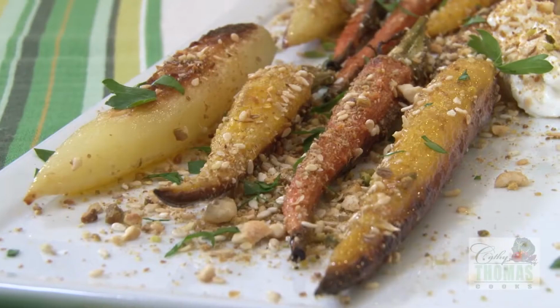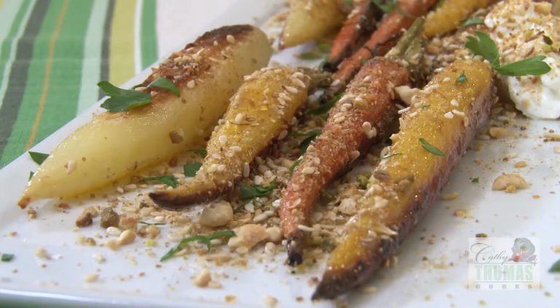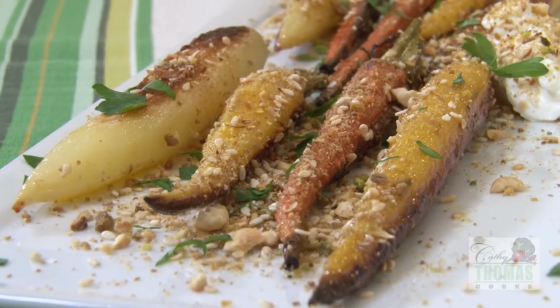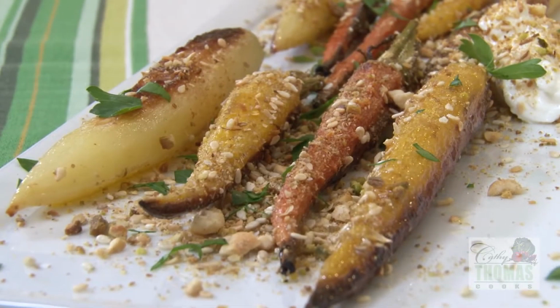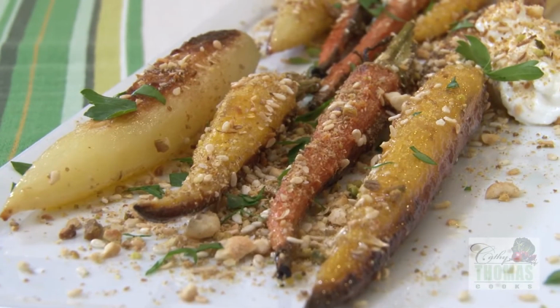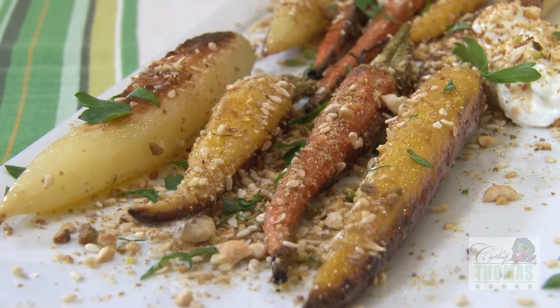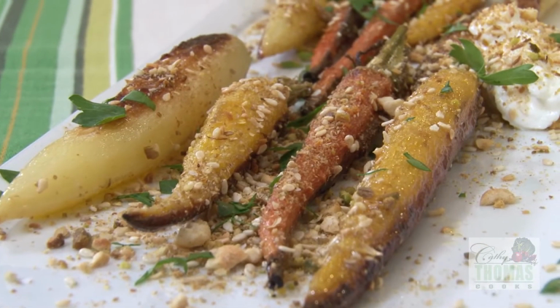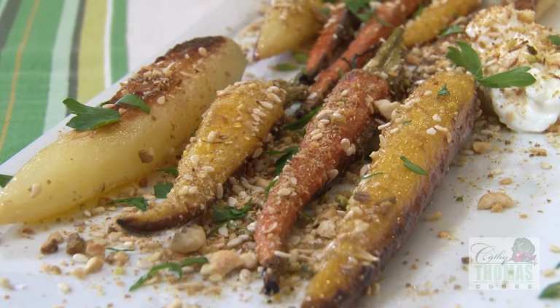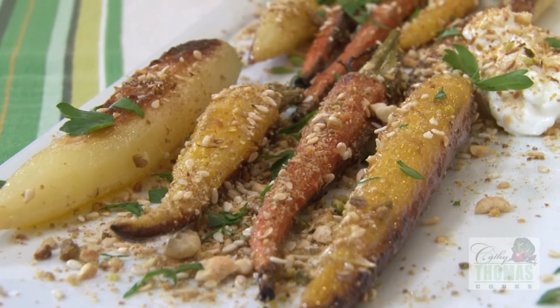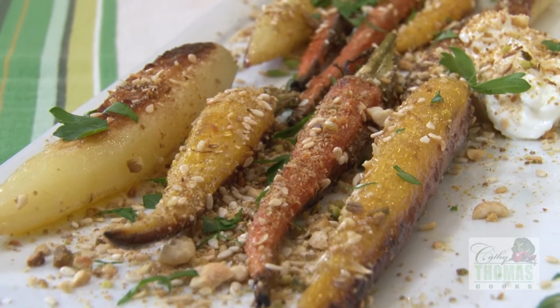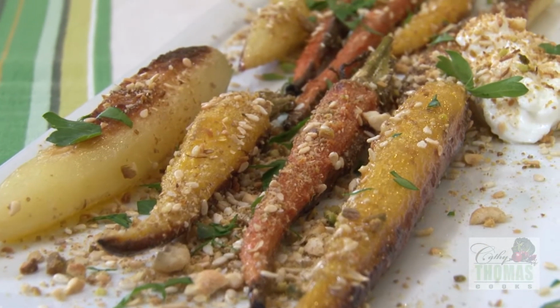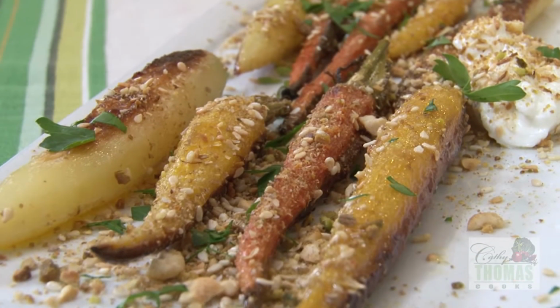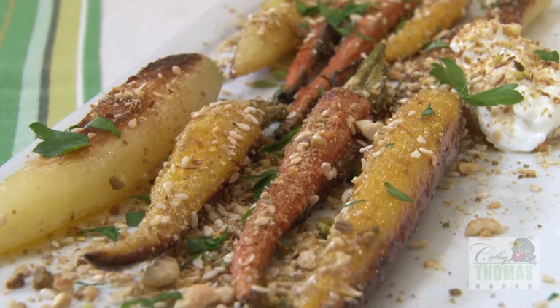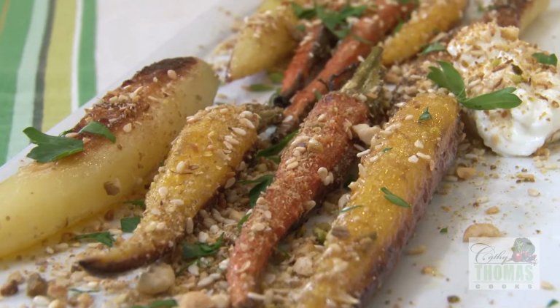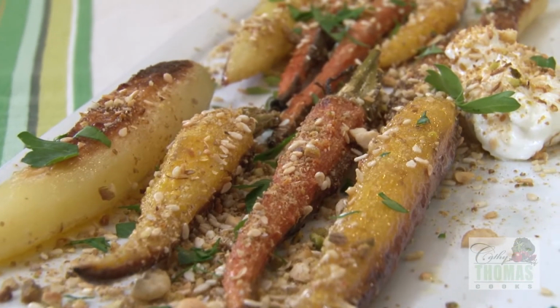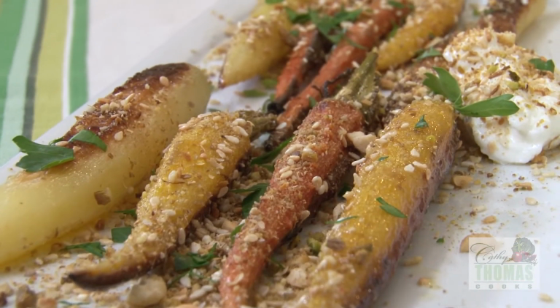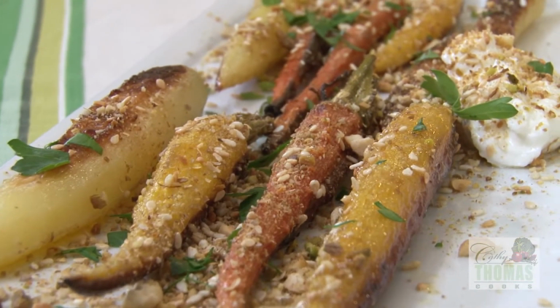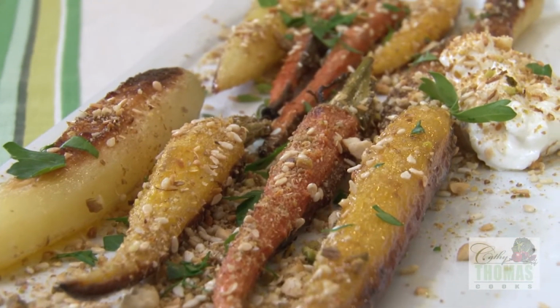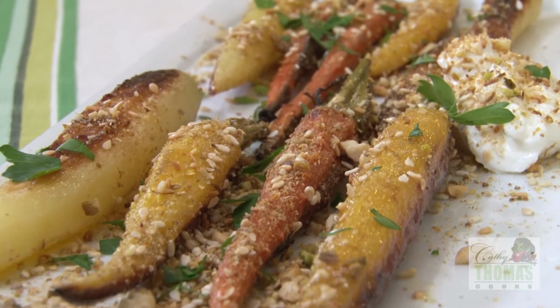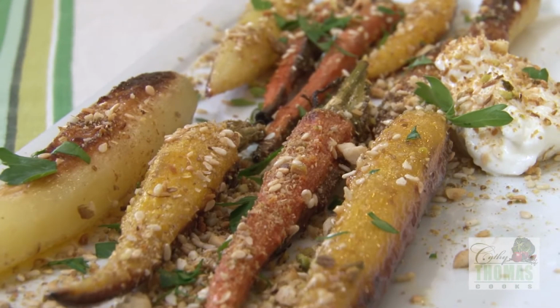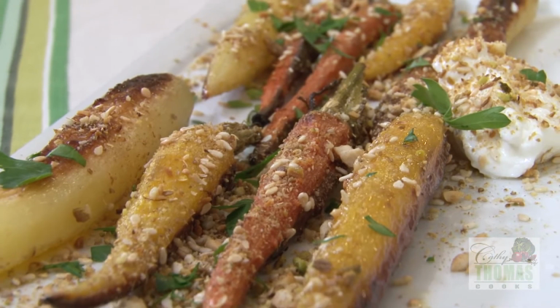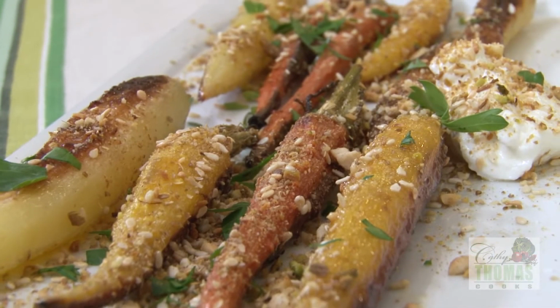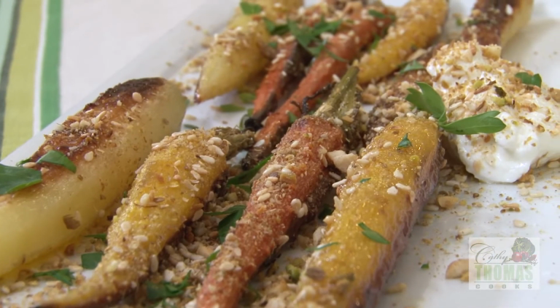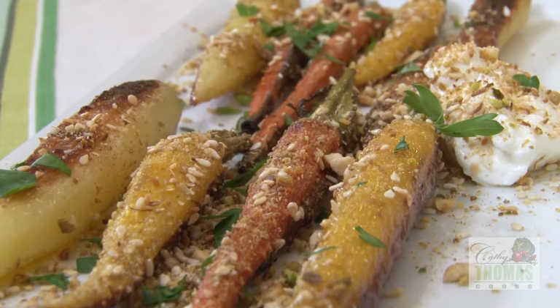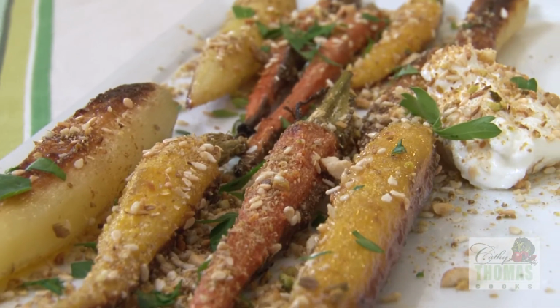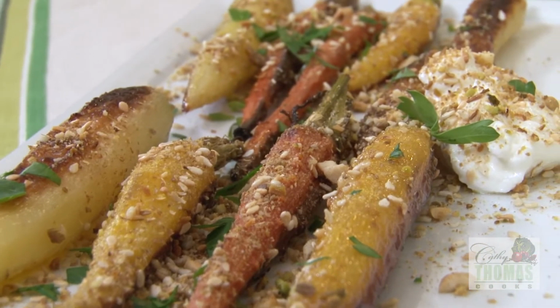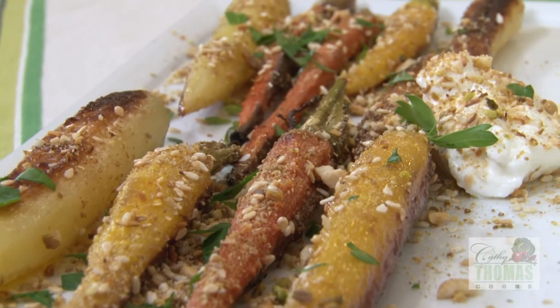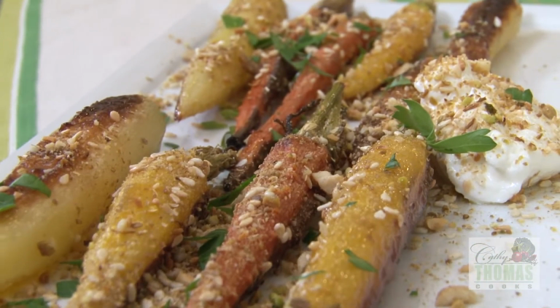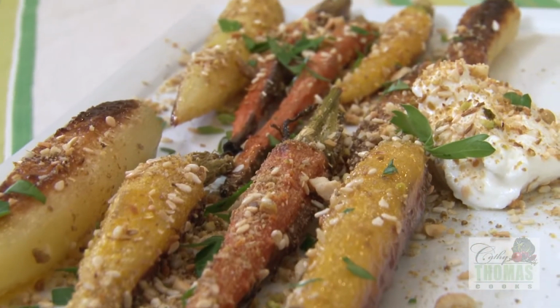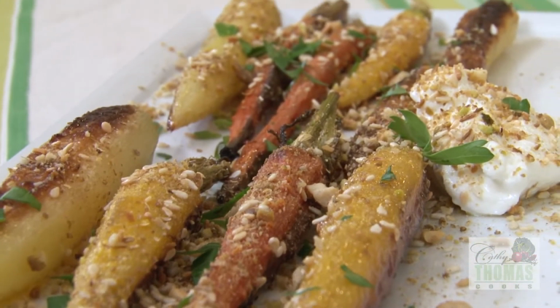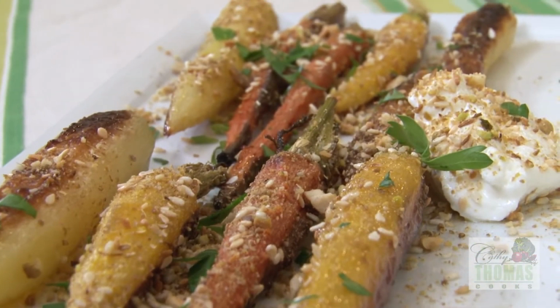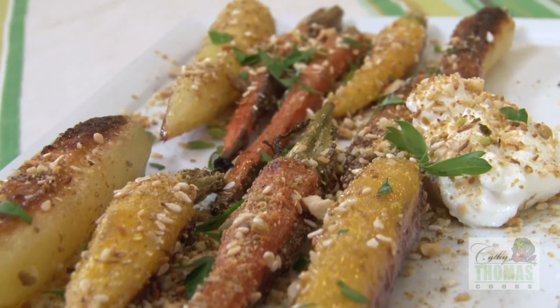Tender carrots, crunchy dukkah, and a little plain Greek yogurt on the side.